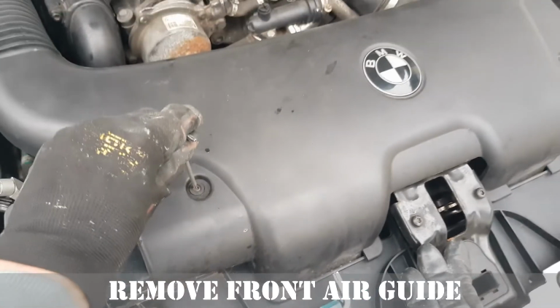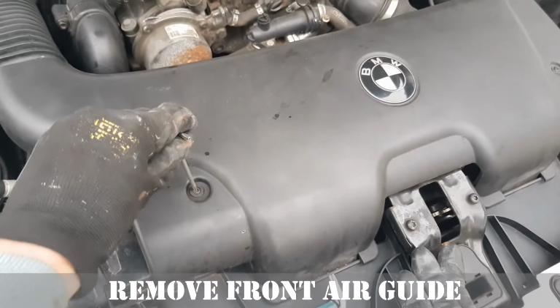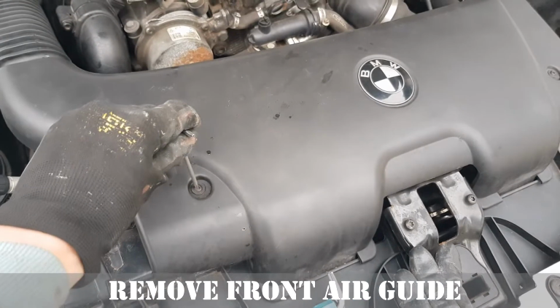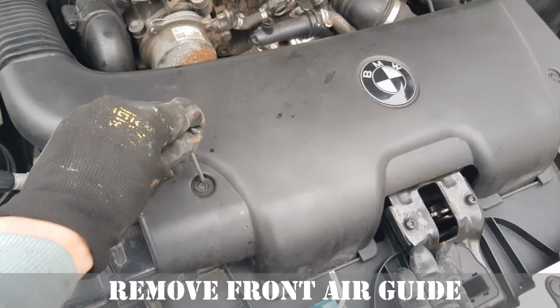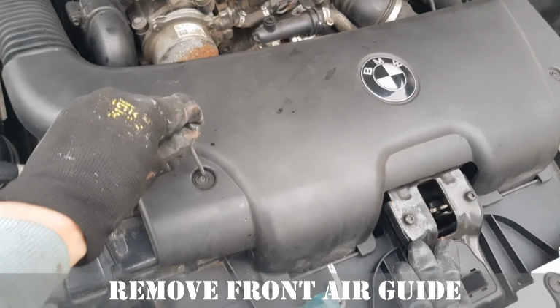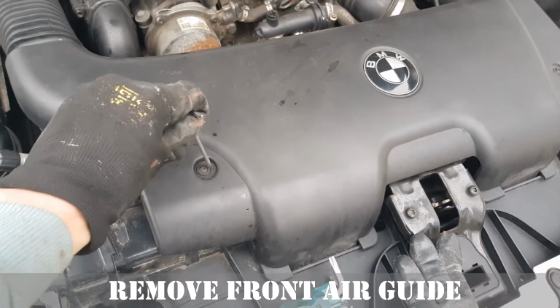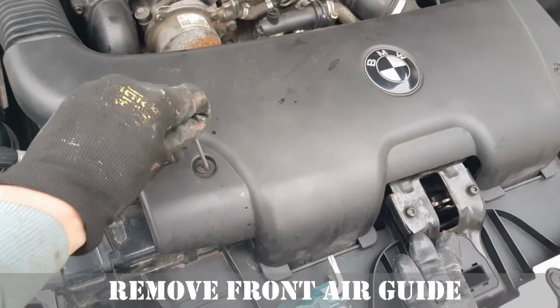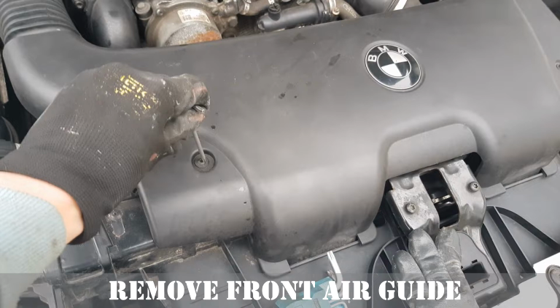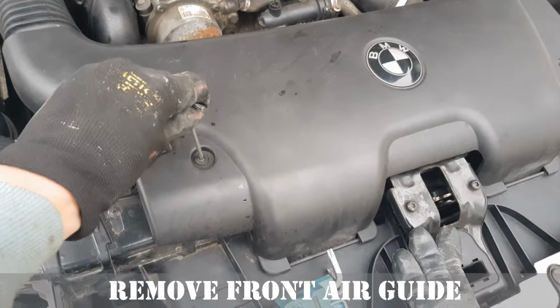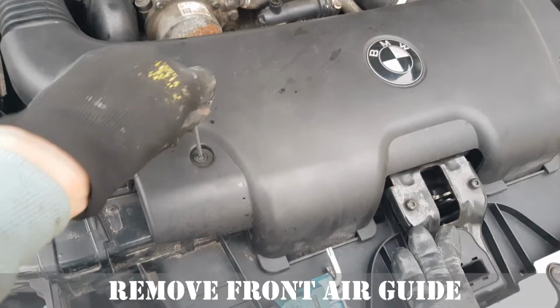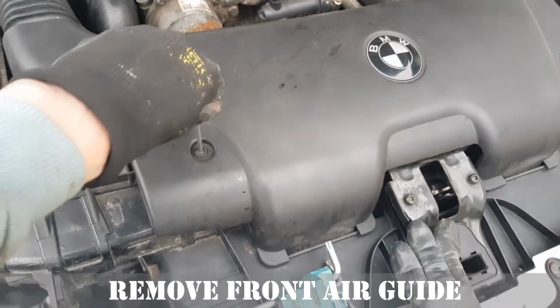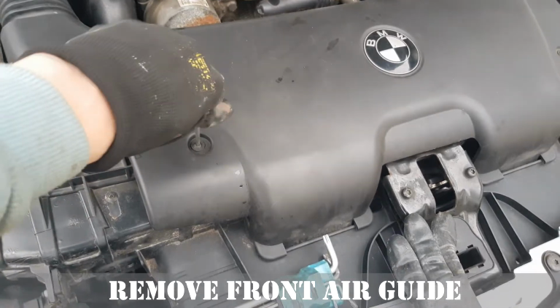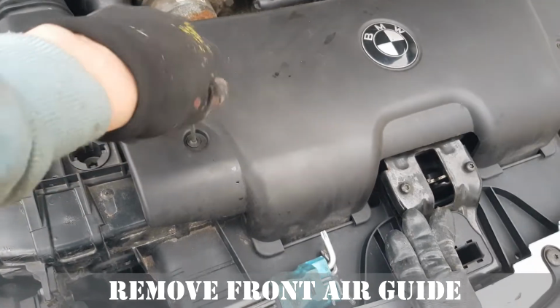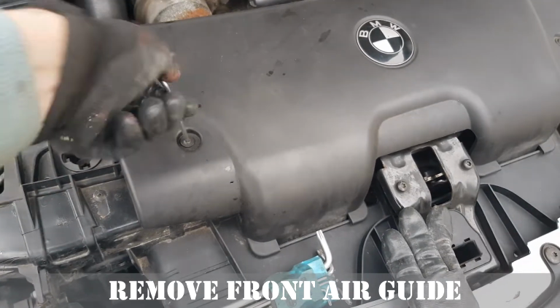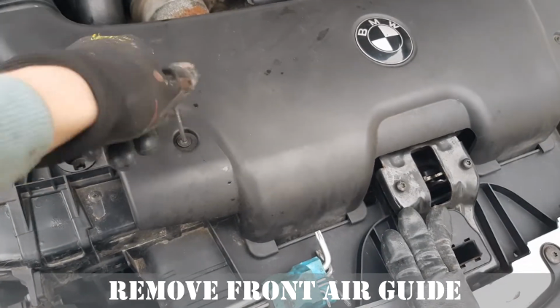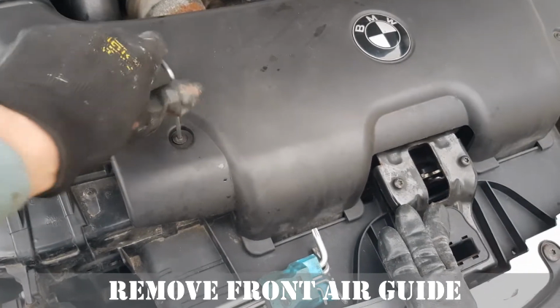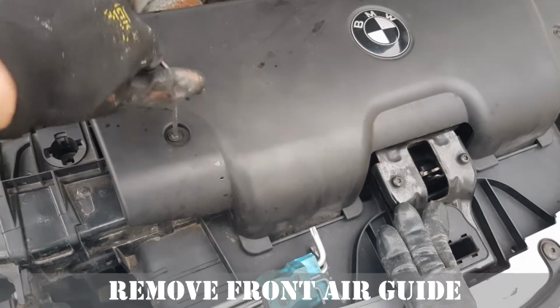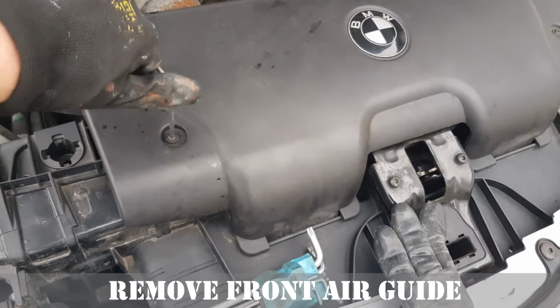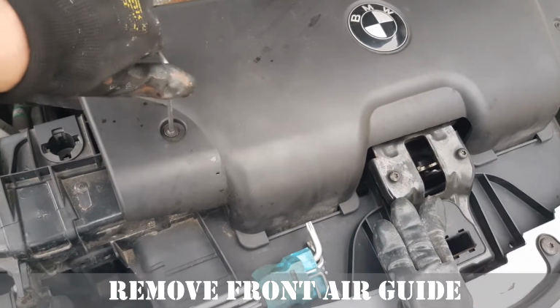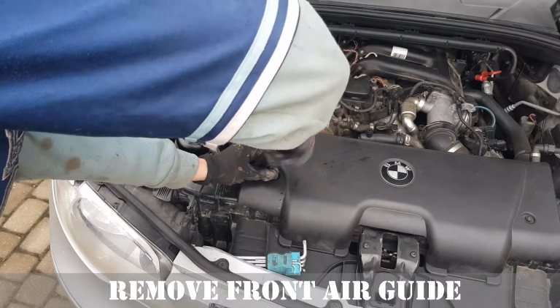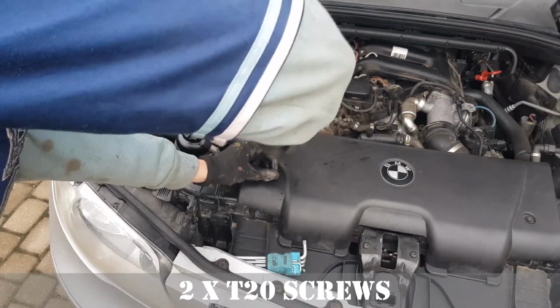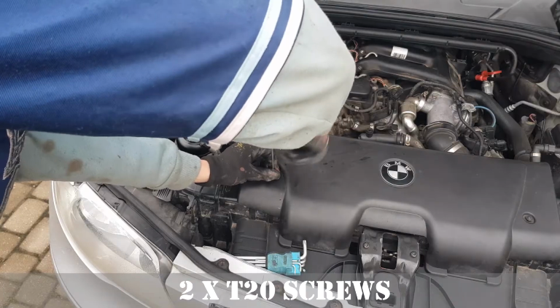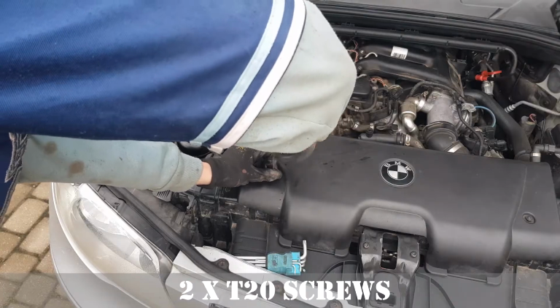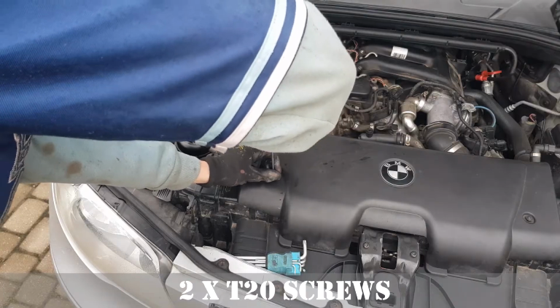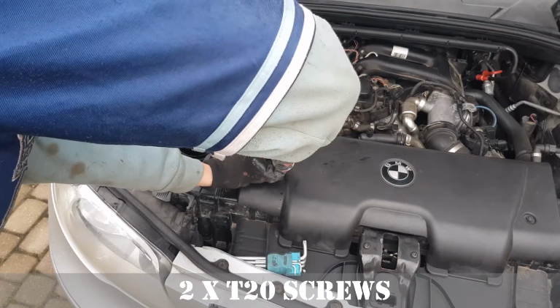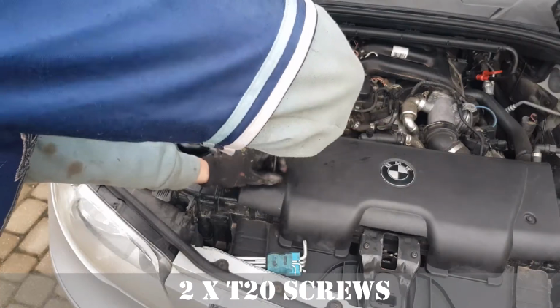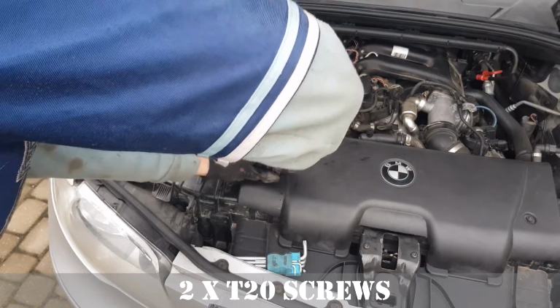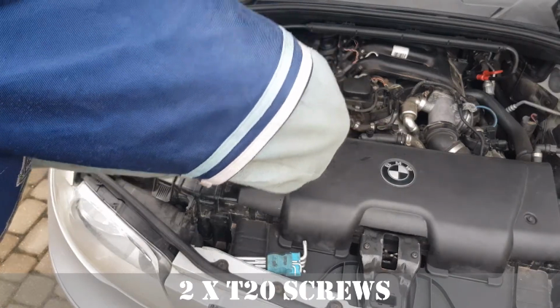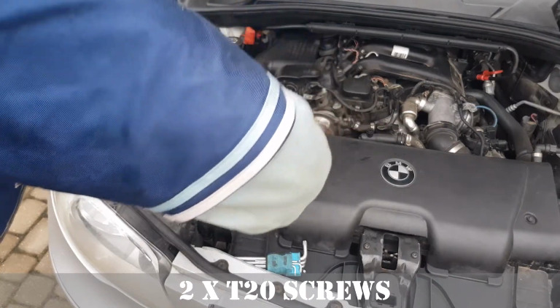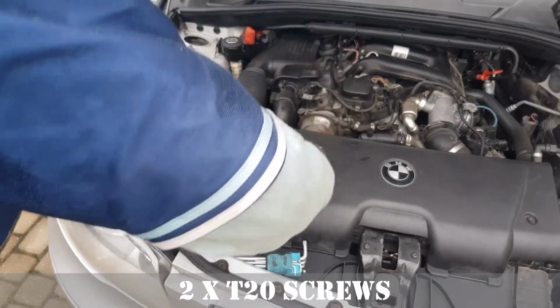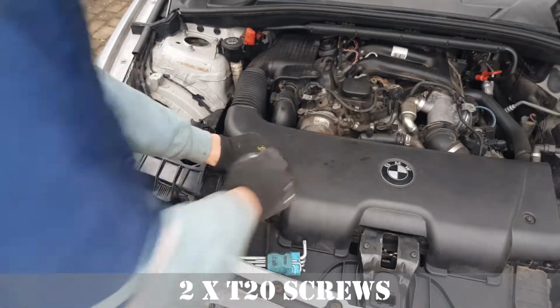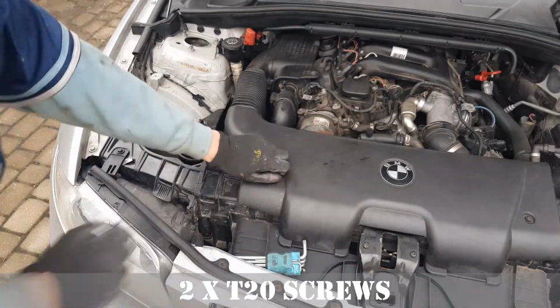Let's start by removing the front air guide. It's held by two T20 screws.